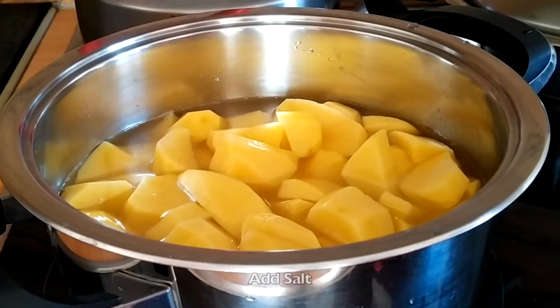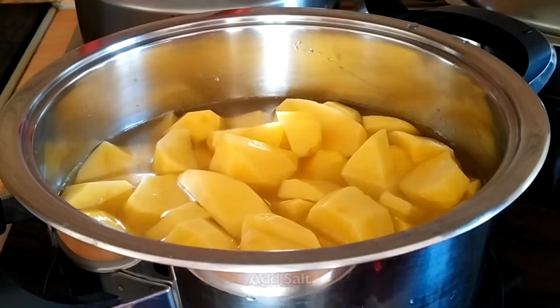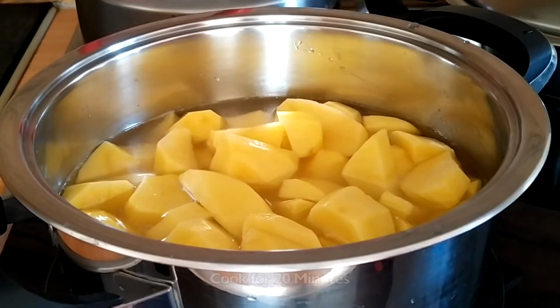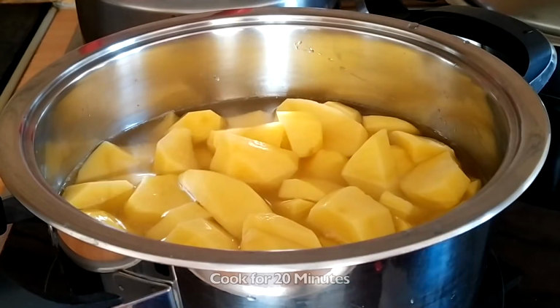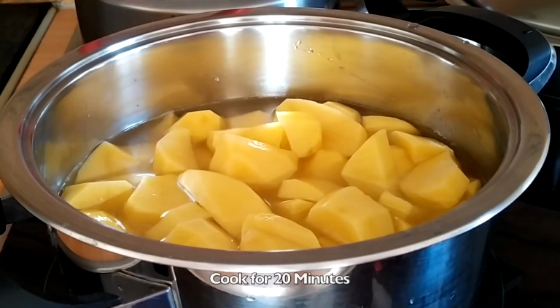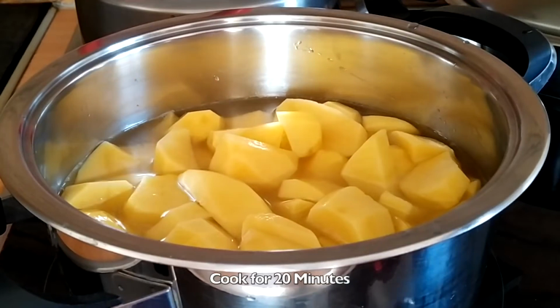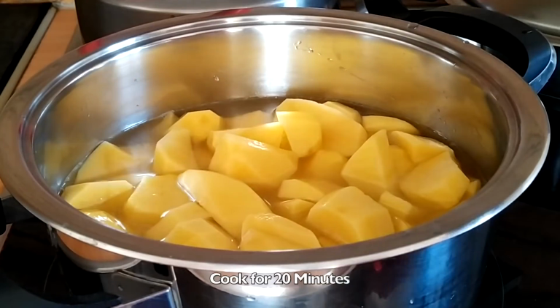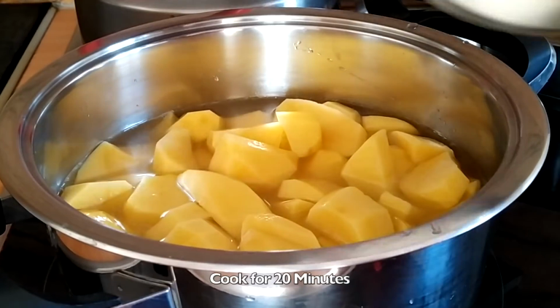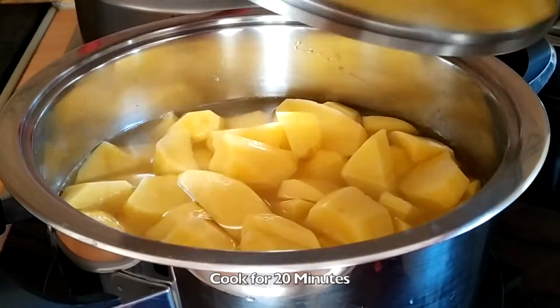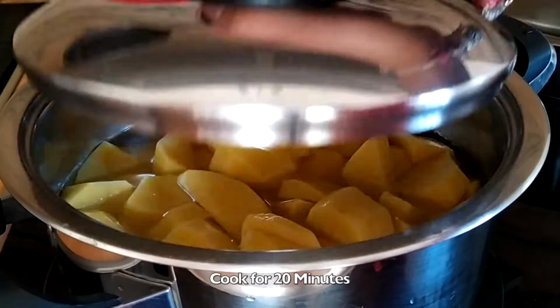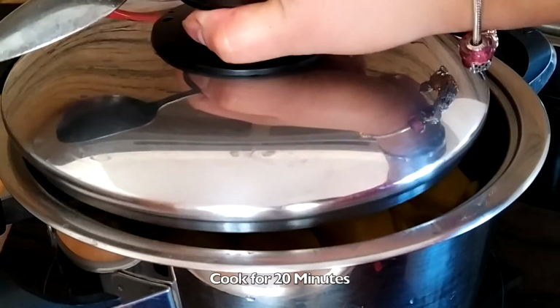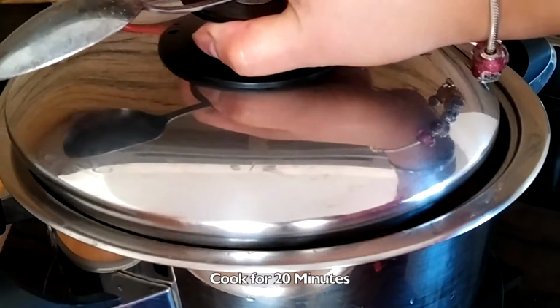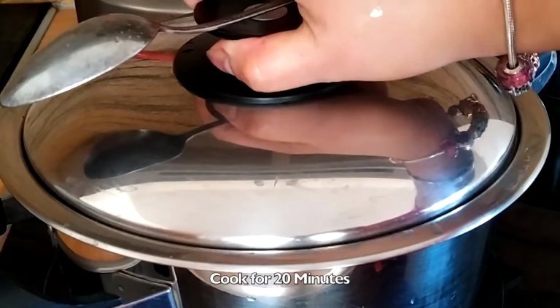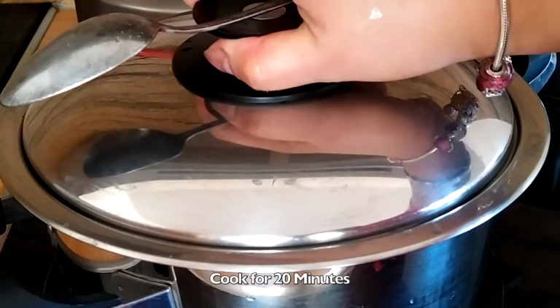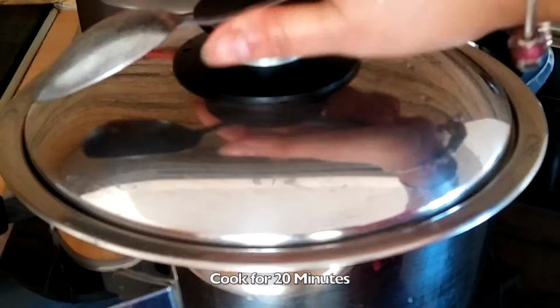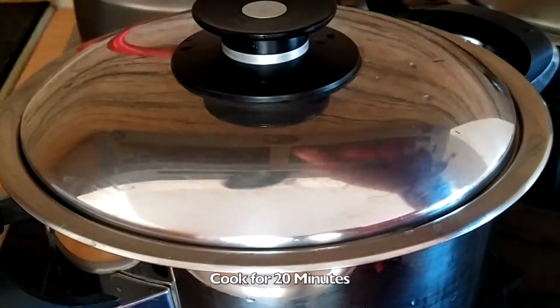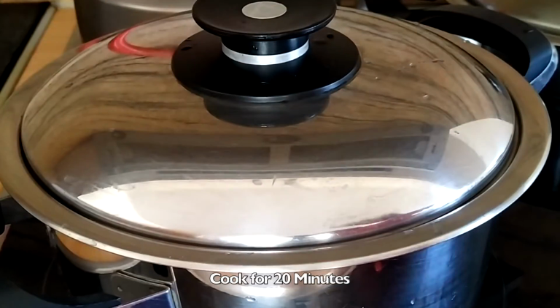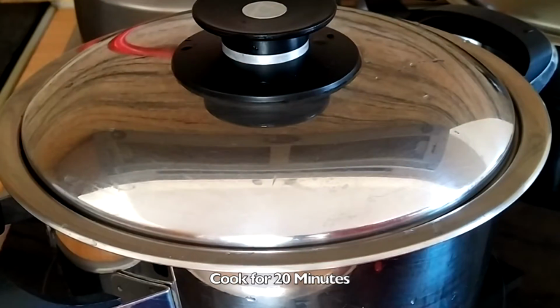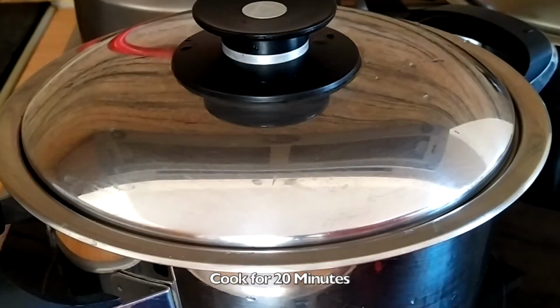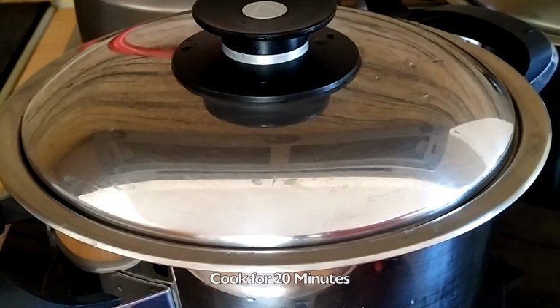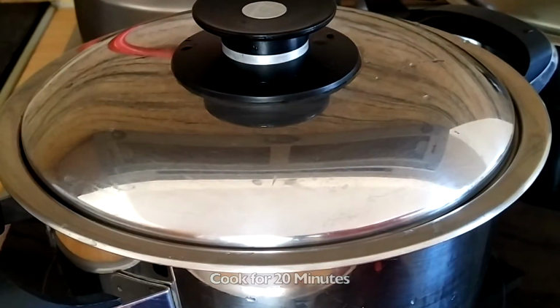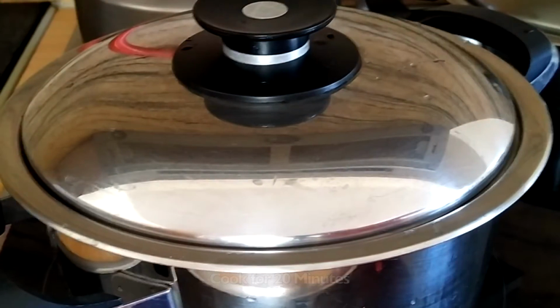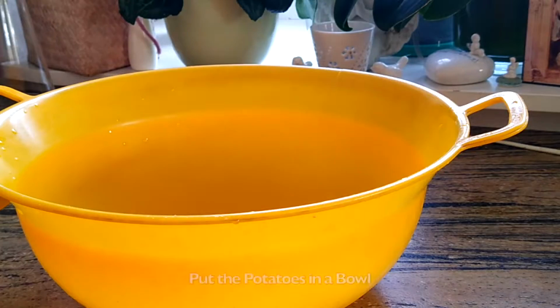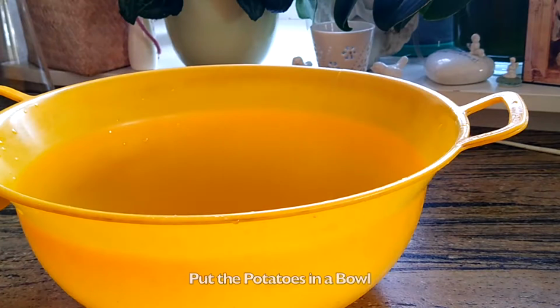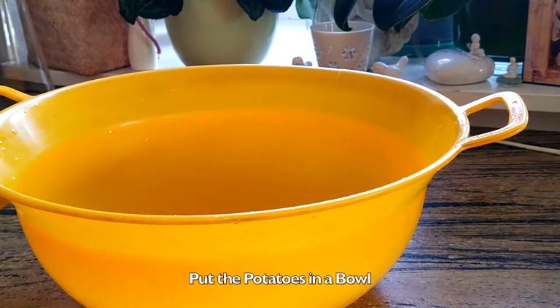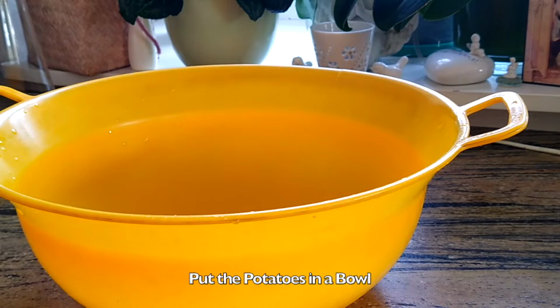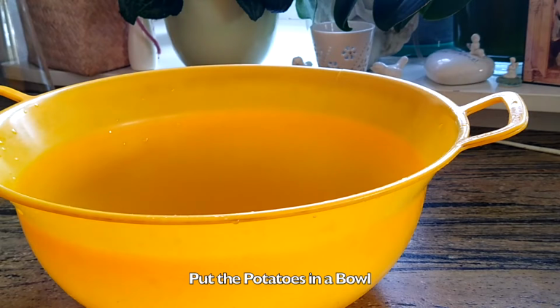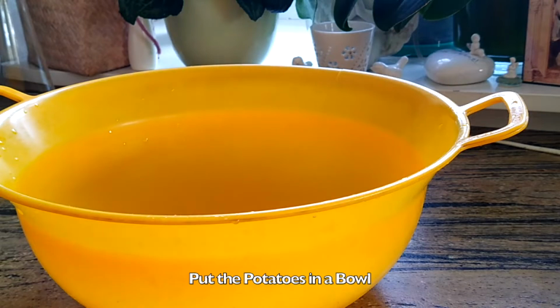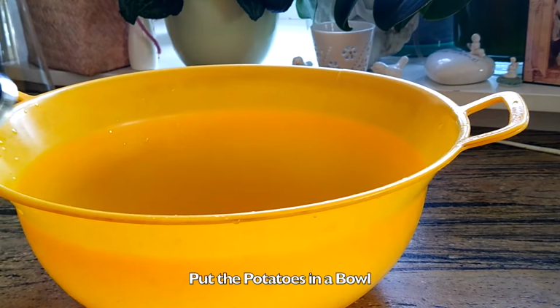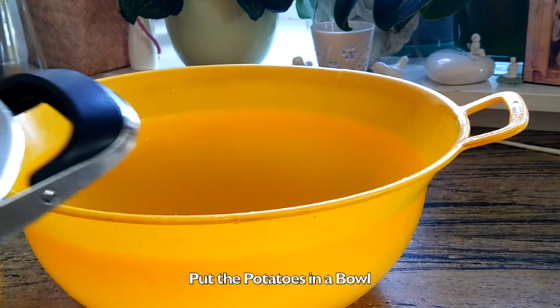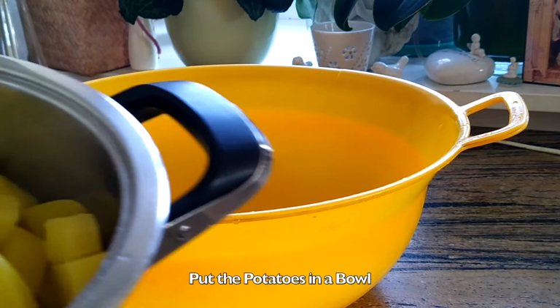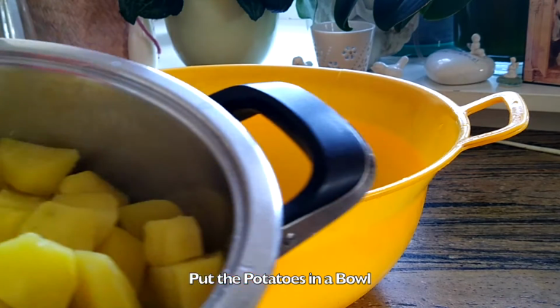Cook for 20 minutes, then put the potatoes in a bowl.